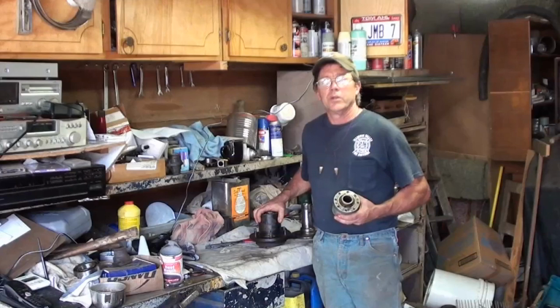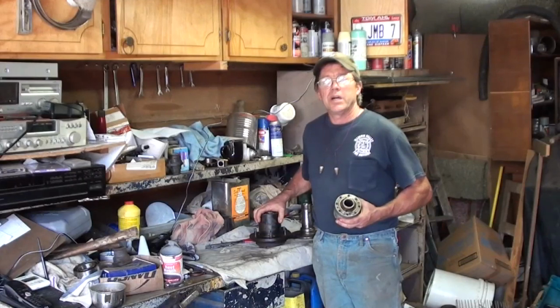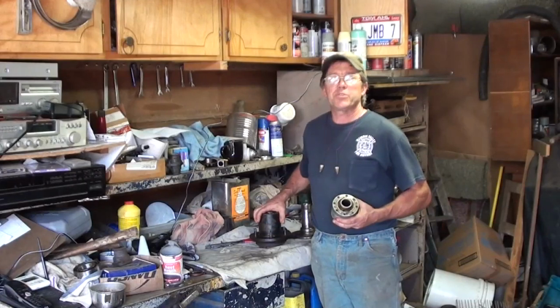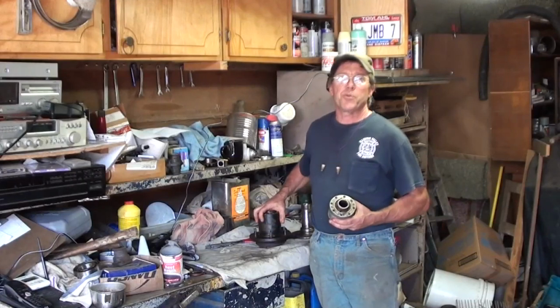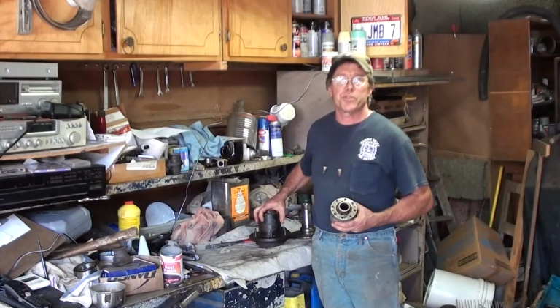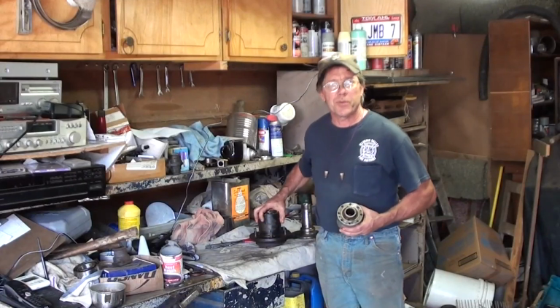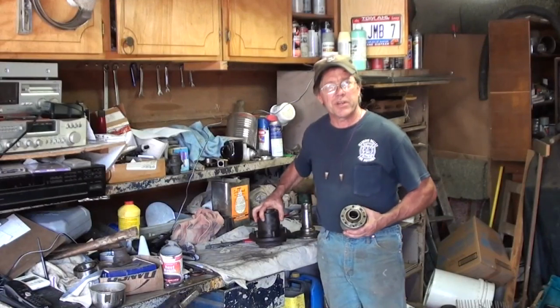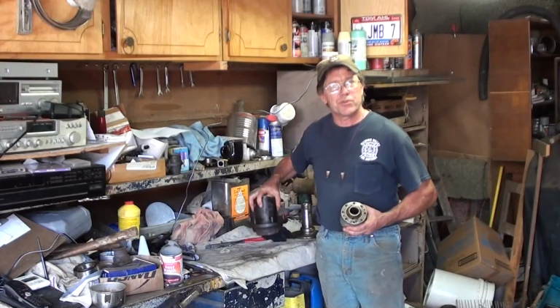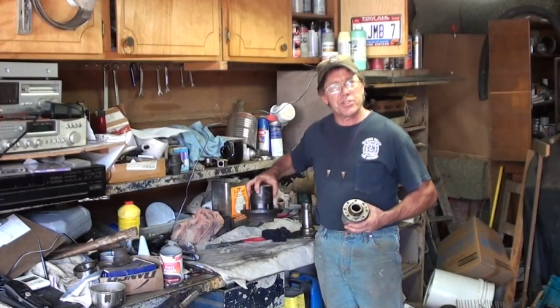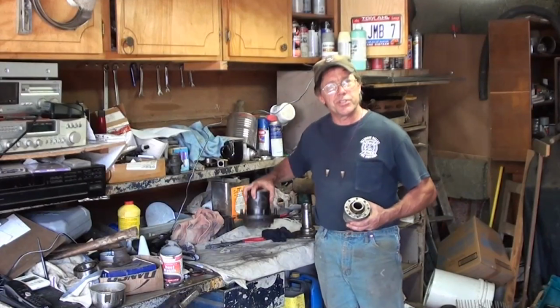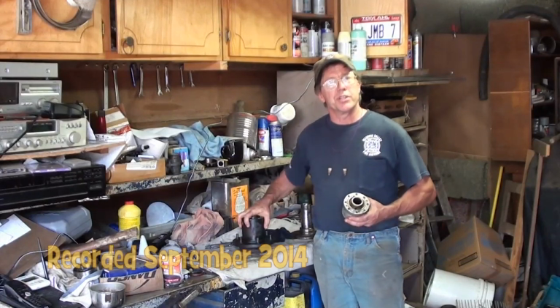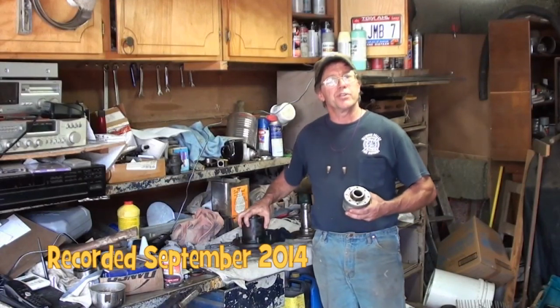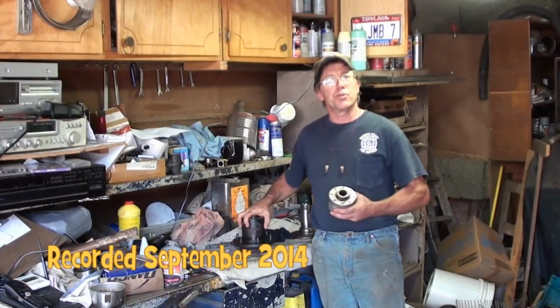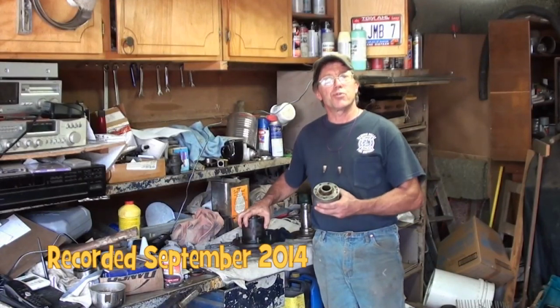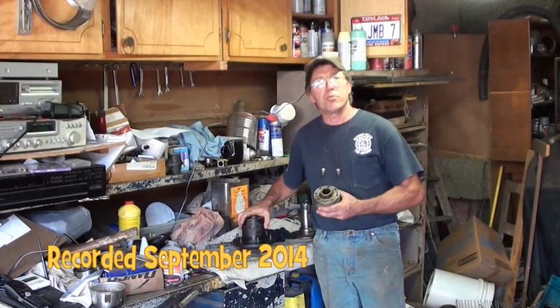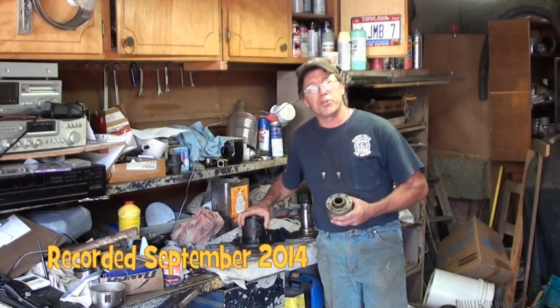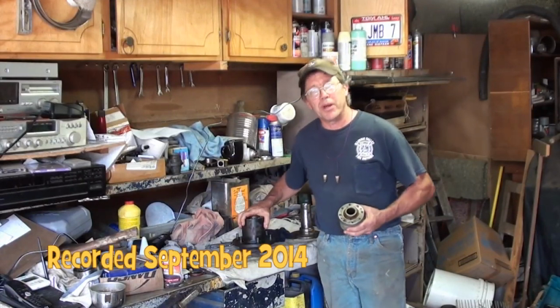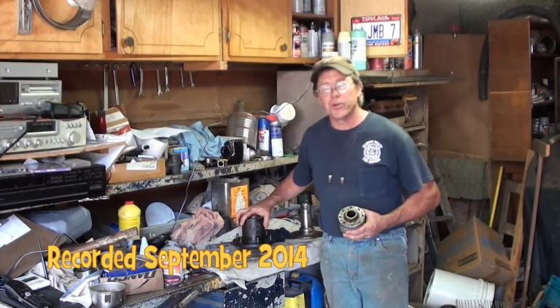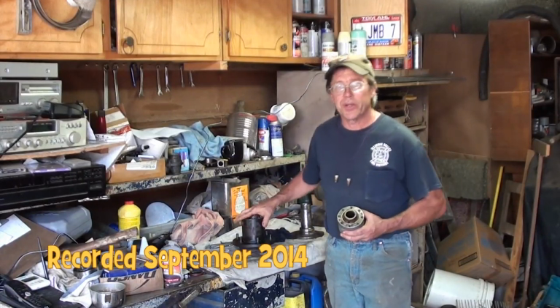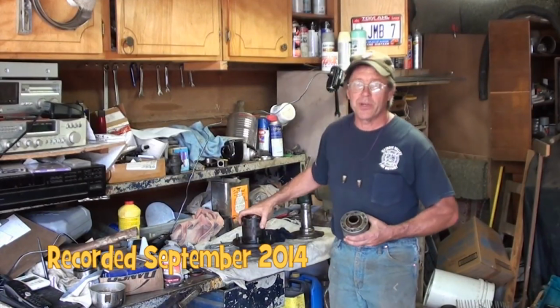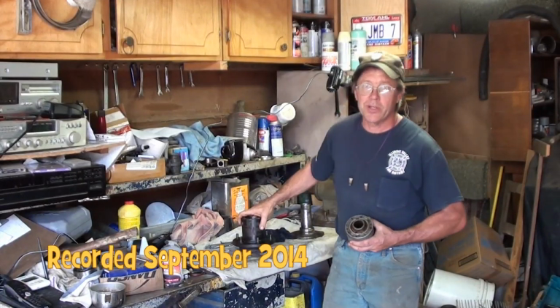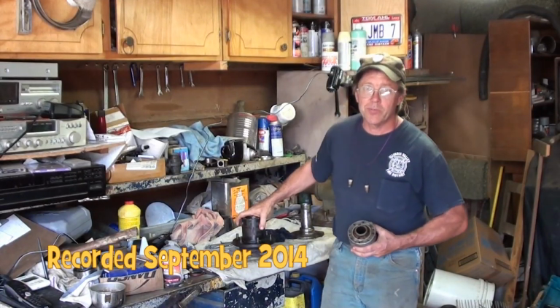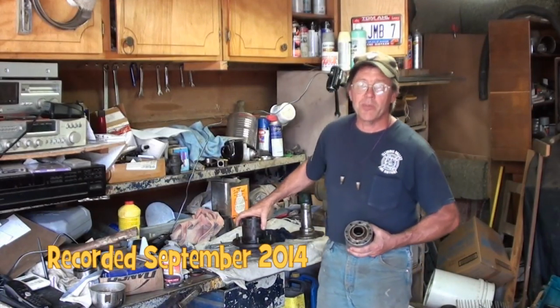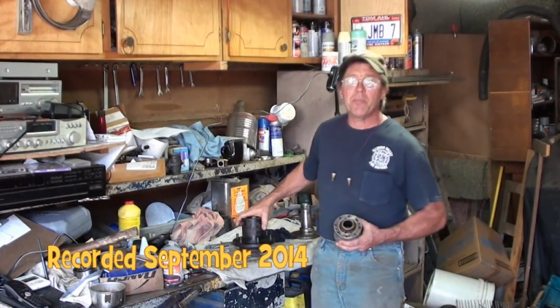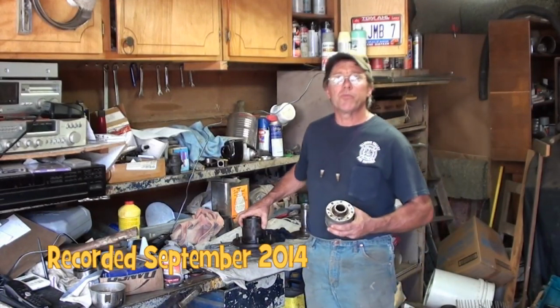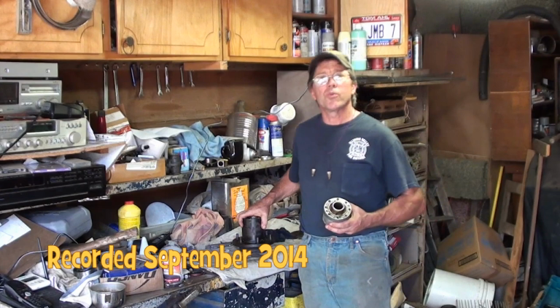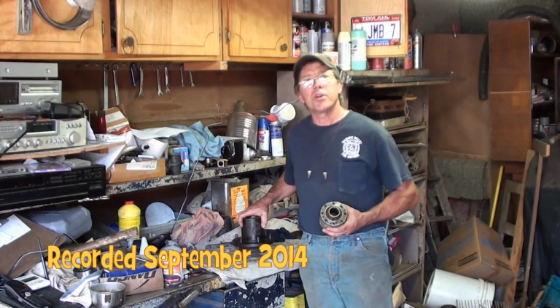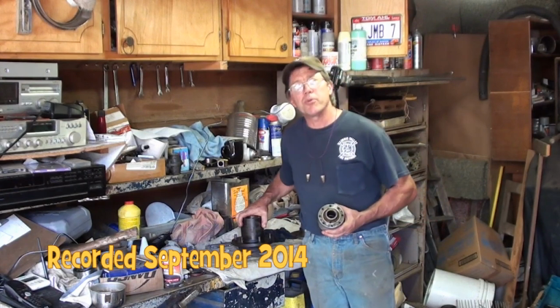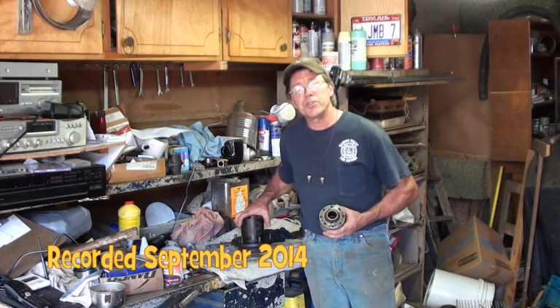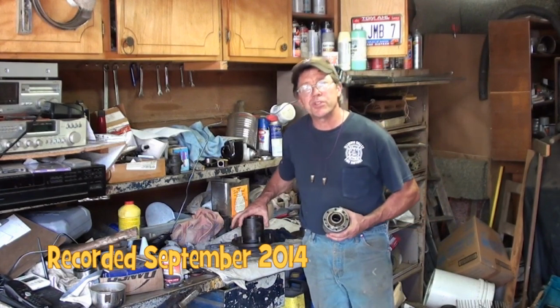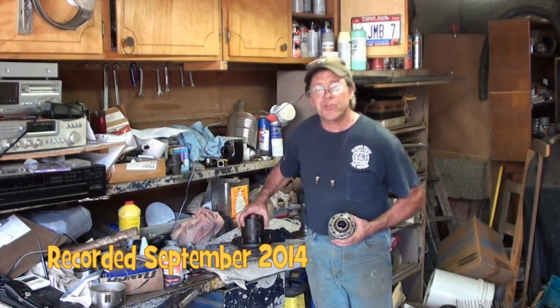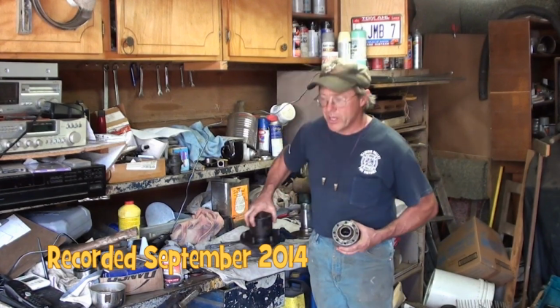Hi, I'm Jeff Bratshaw with Redneck Restorations. This old truck brought to you by ElderlandIron.com. Coming up, we're on Operation Krusty Truck.